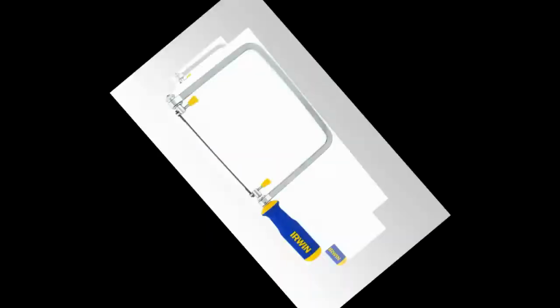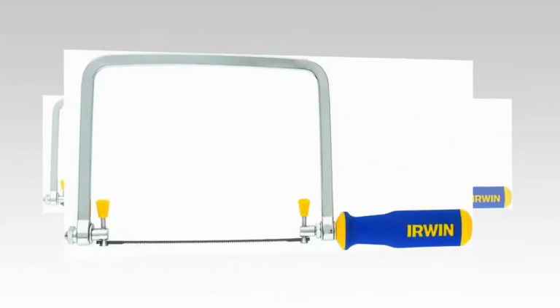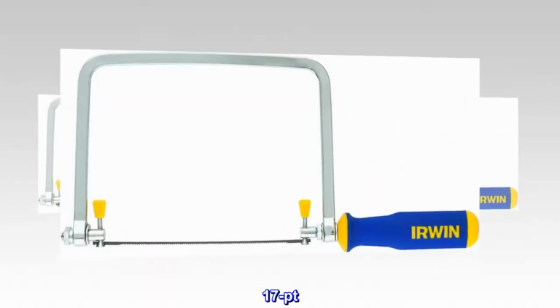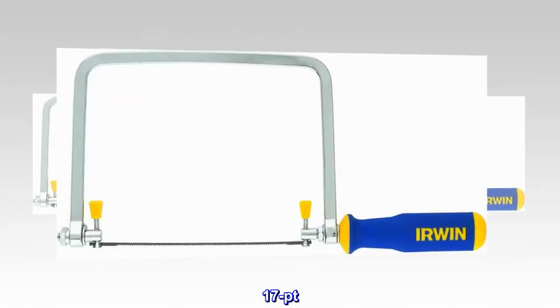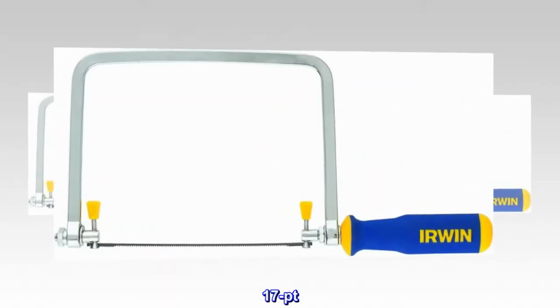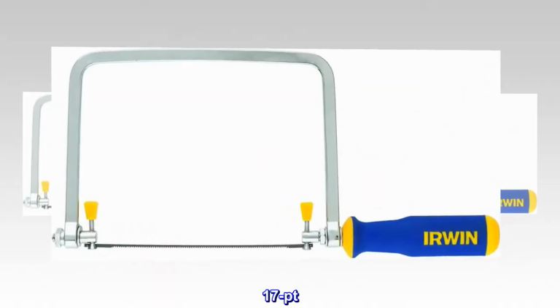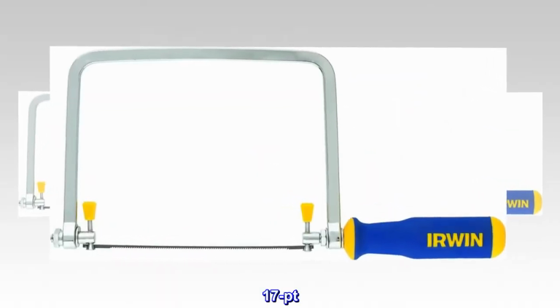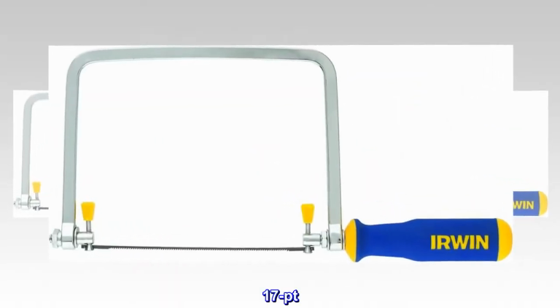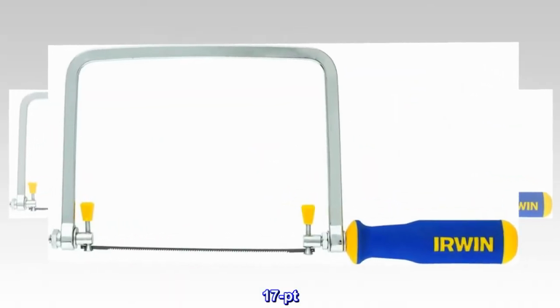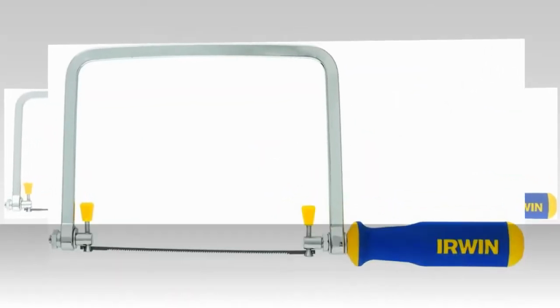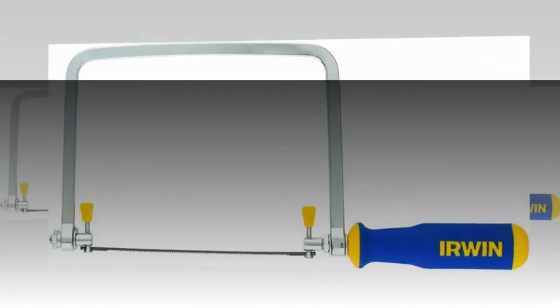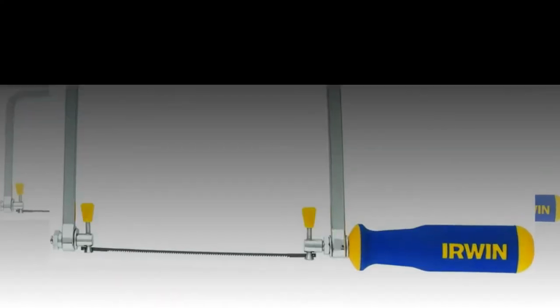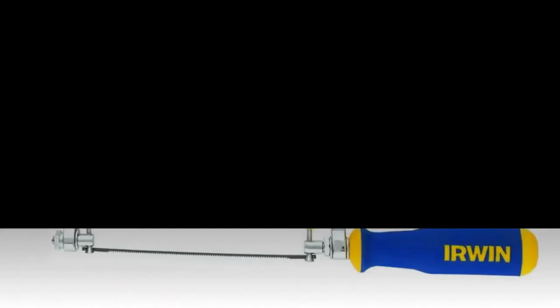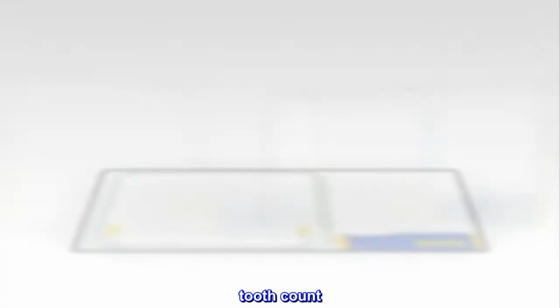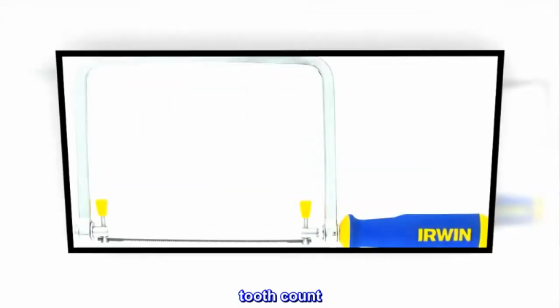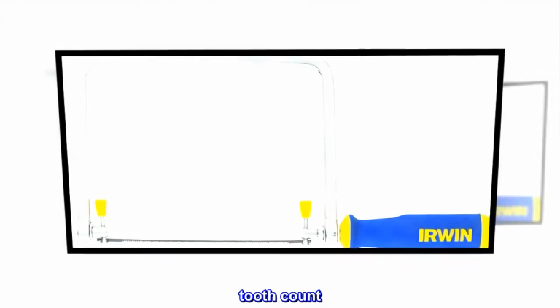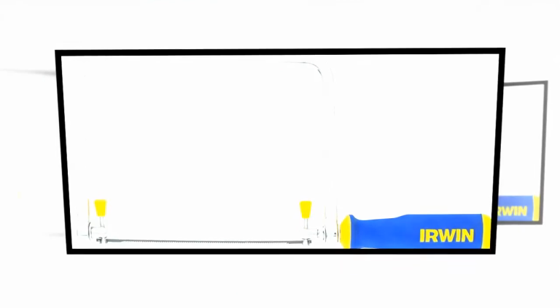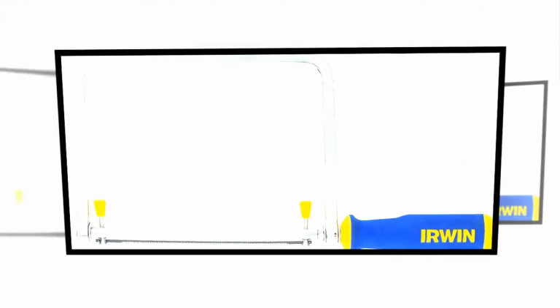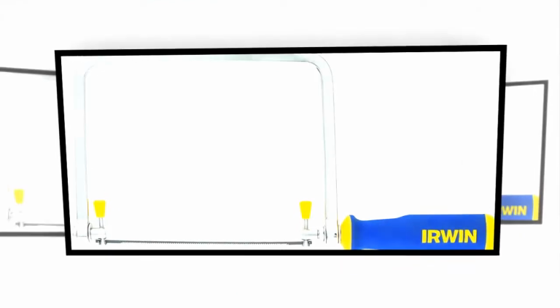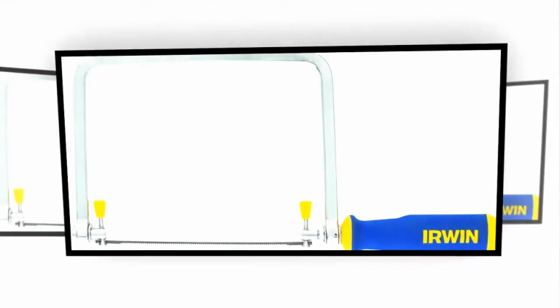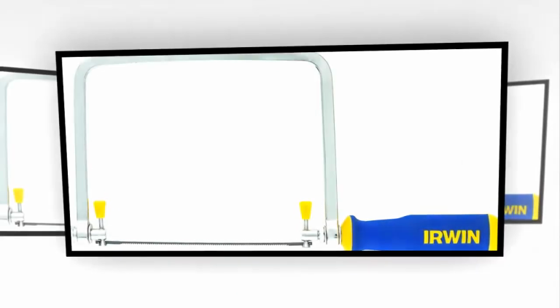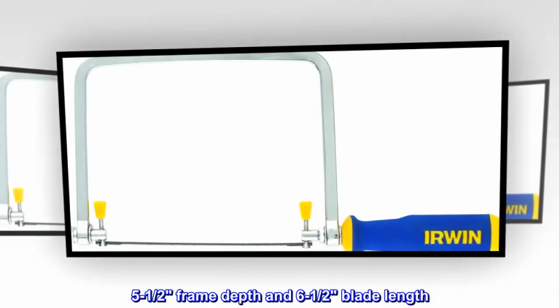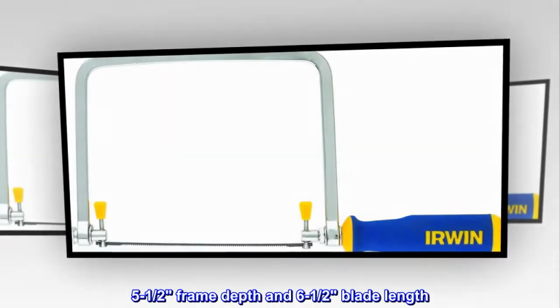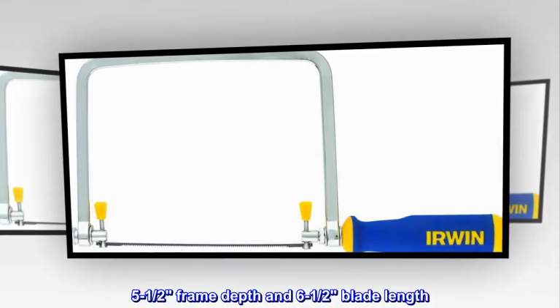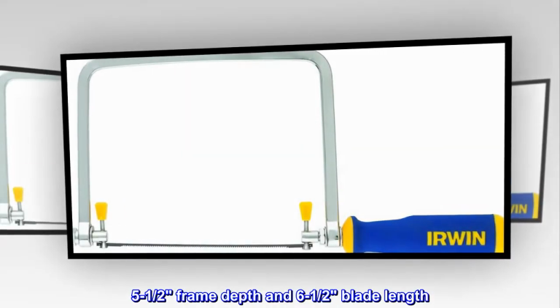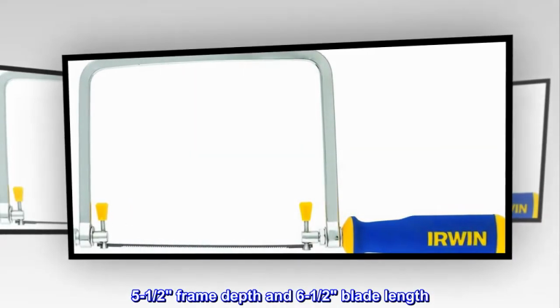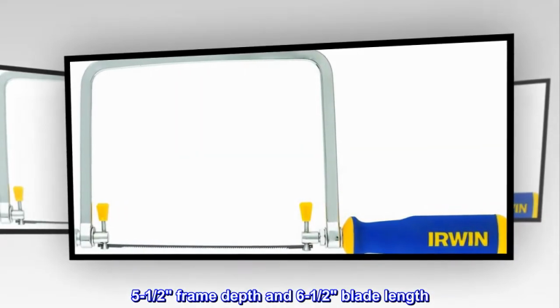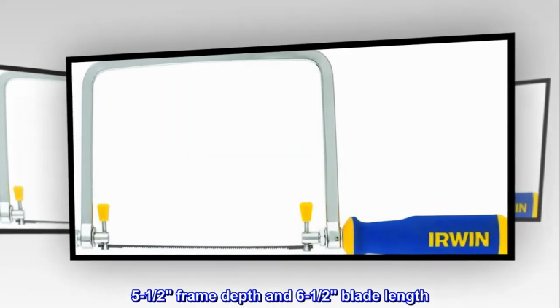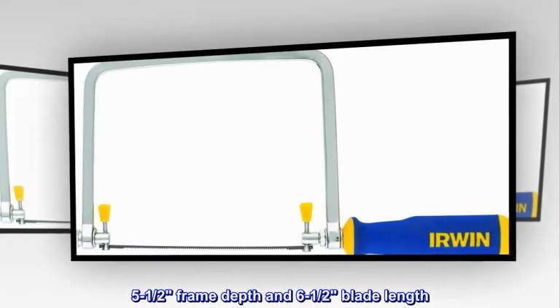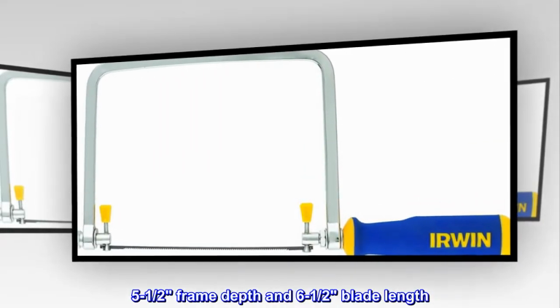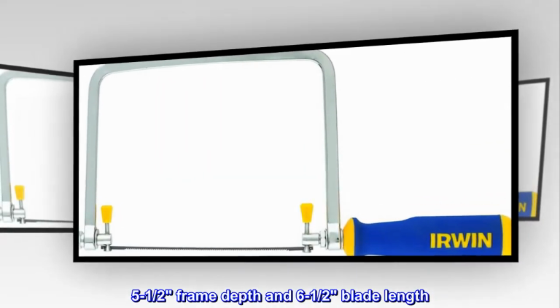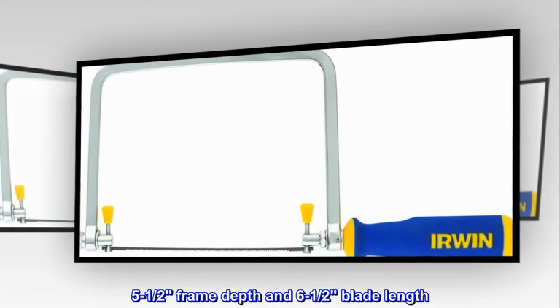17 PT tooth count. 5 and a half inch frame depth and 6 and a half inch blade length.